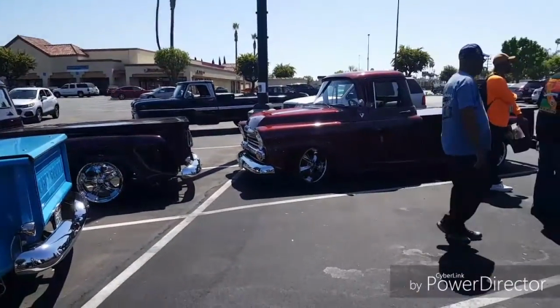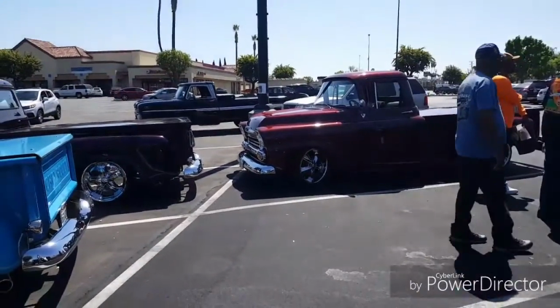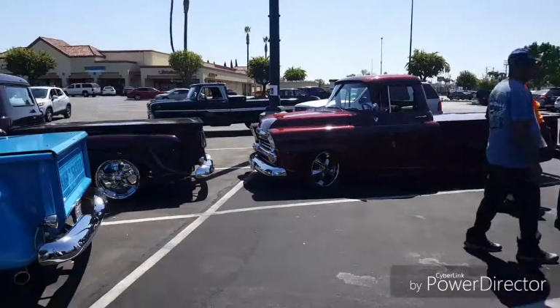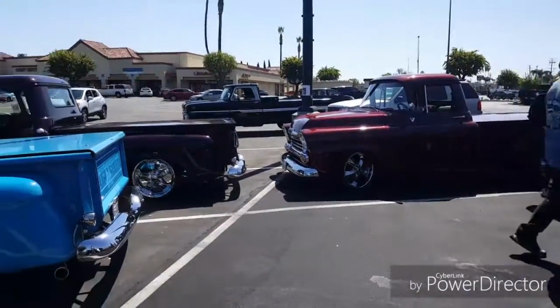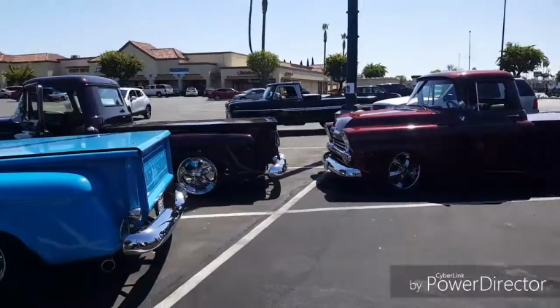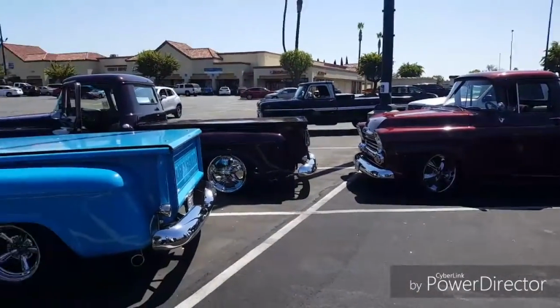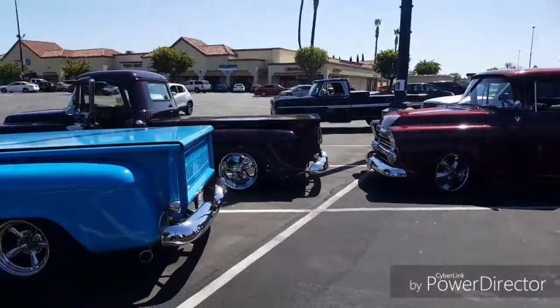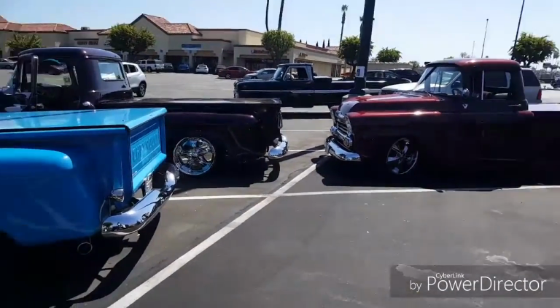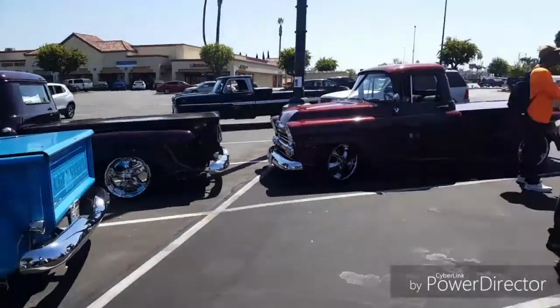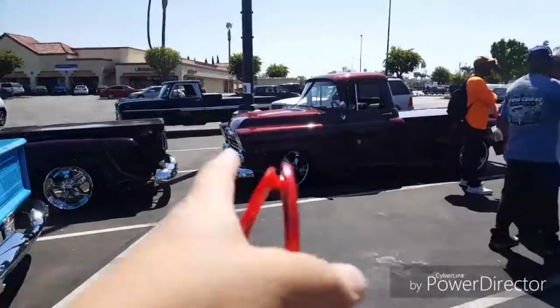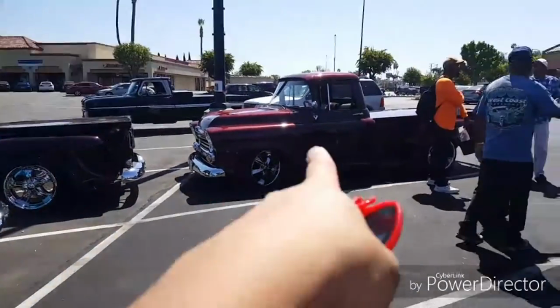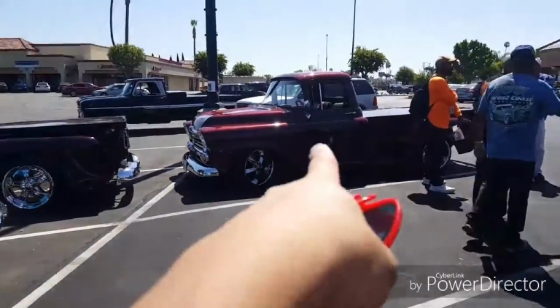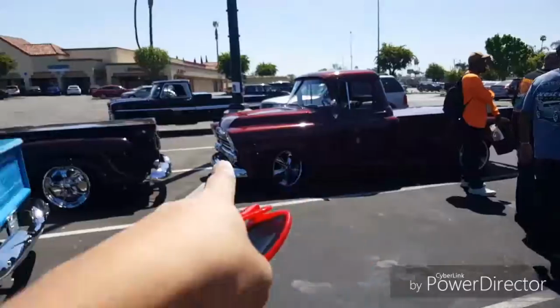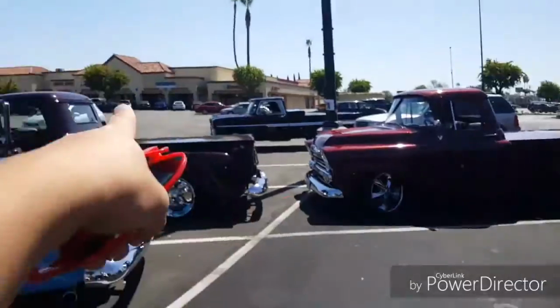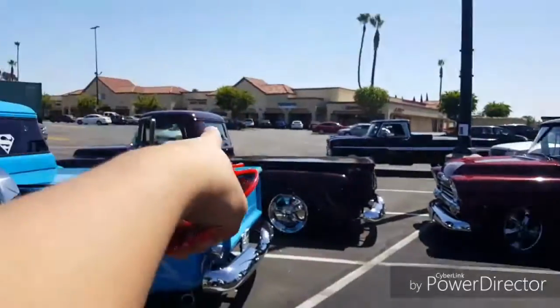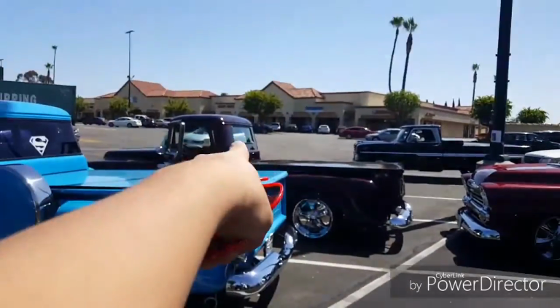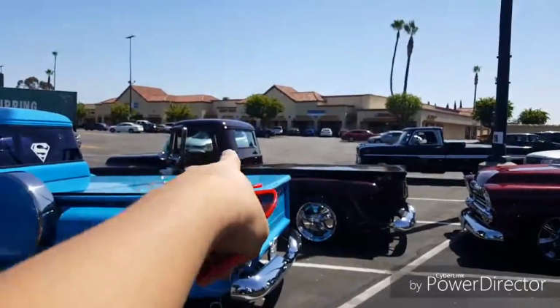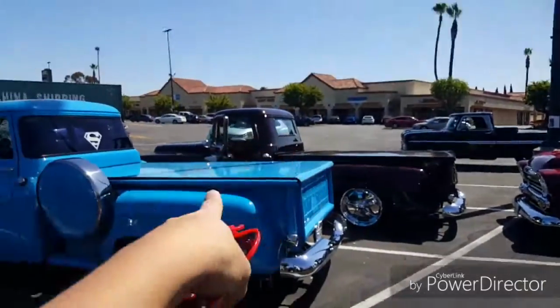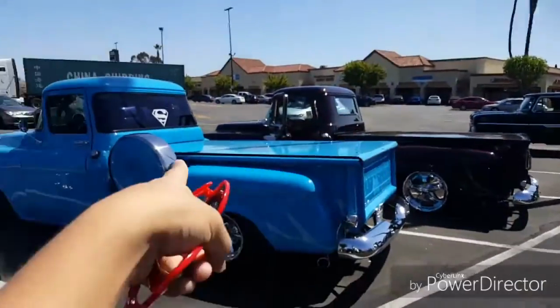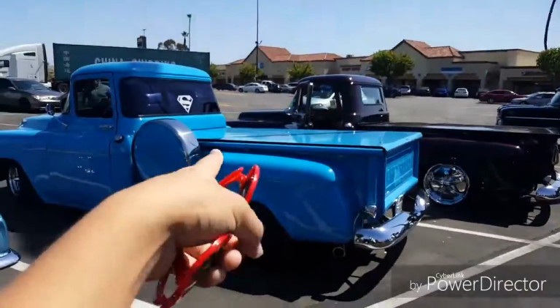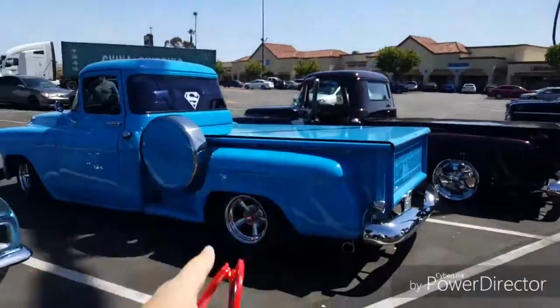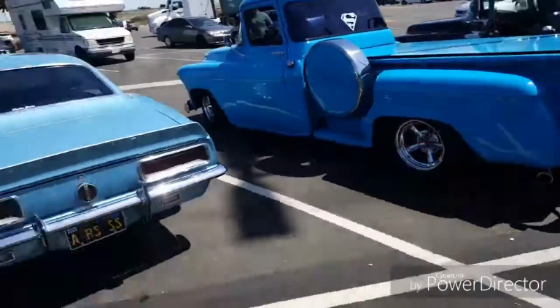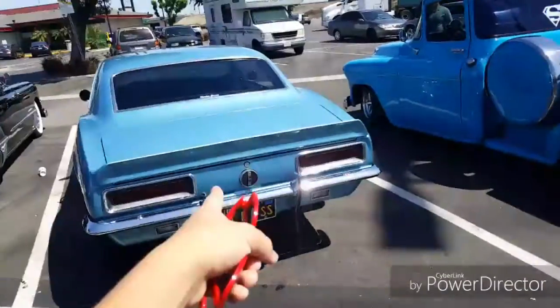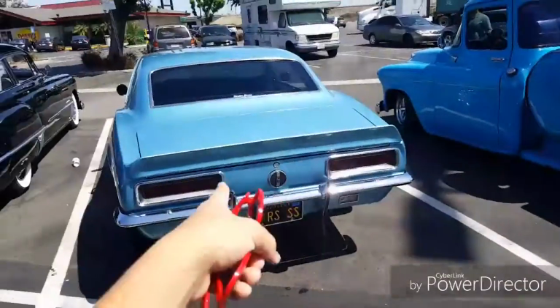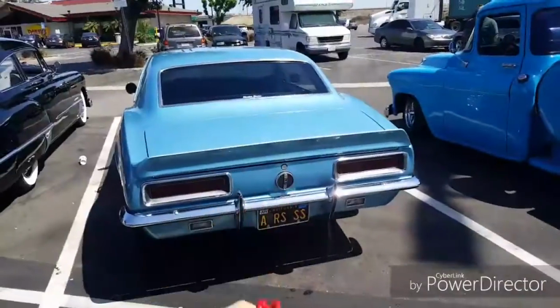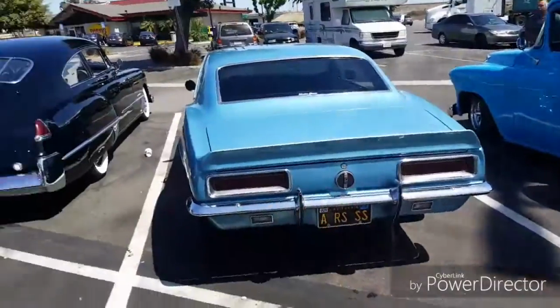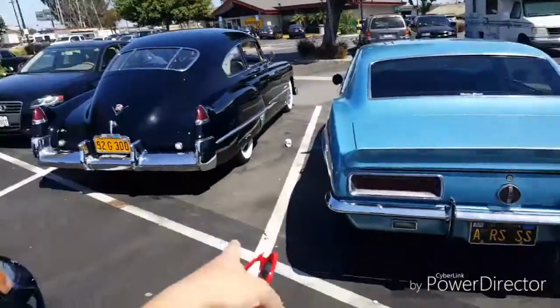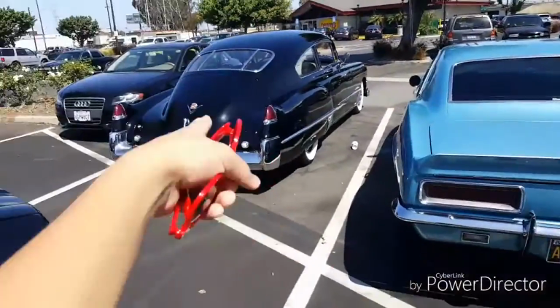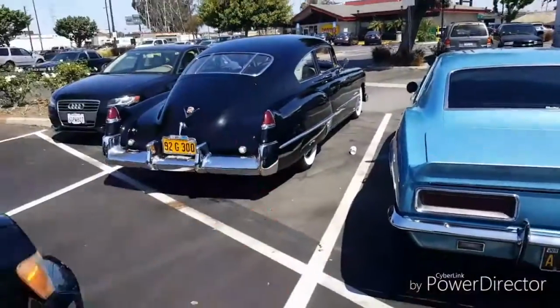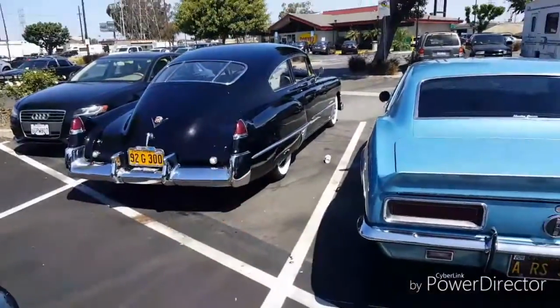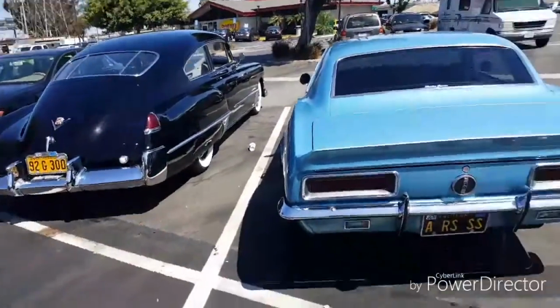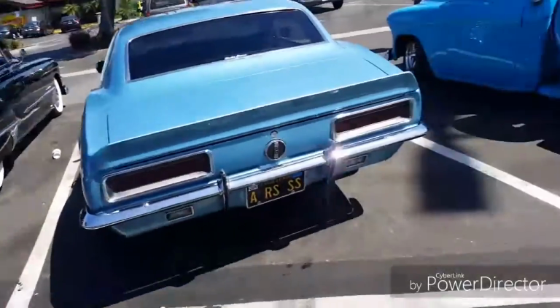It's mainly a General Motors thing — it's the Chevy, Chevy, Chevy, and then the Cadillac.